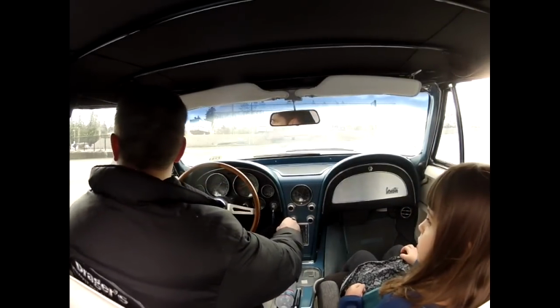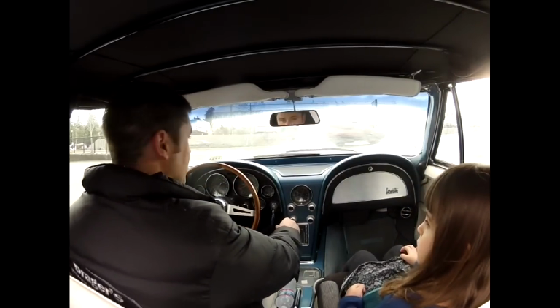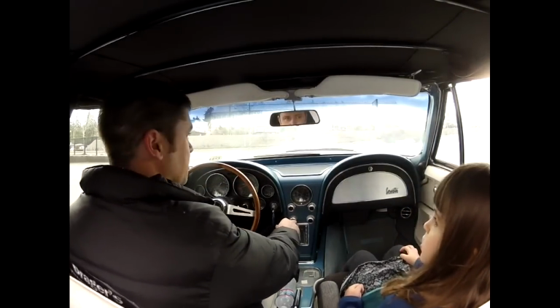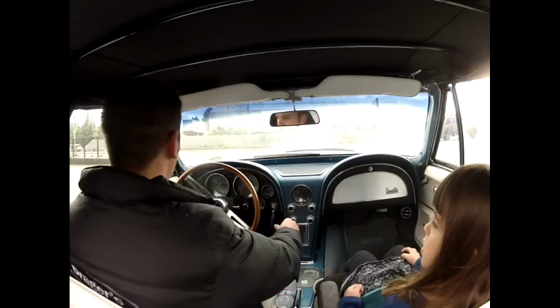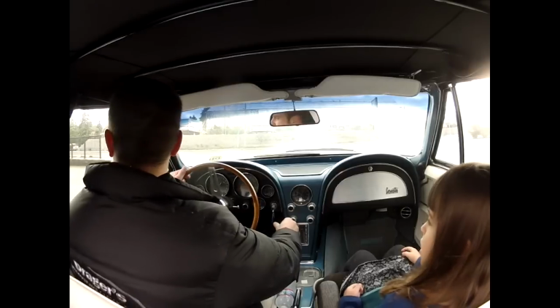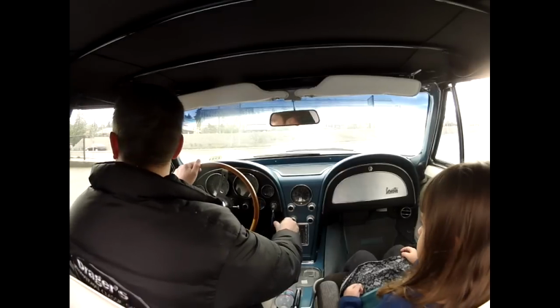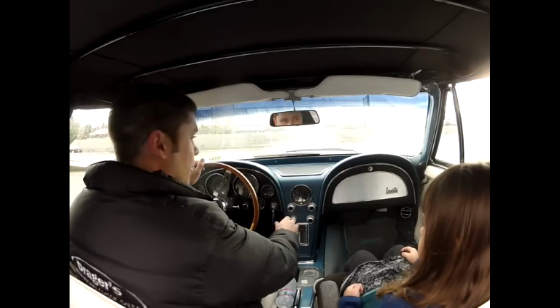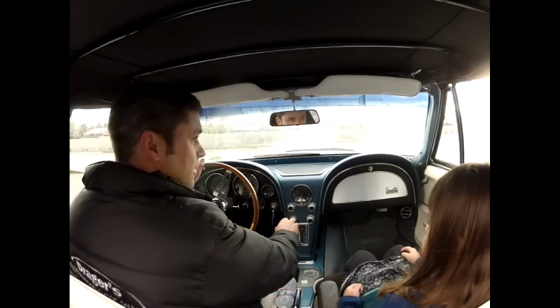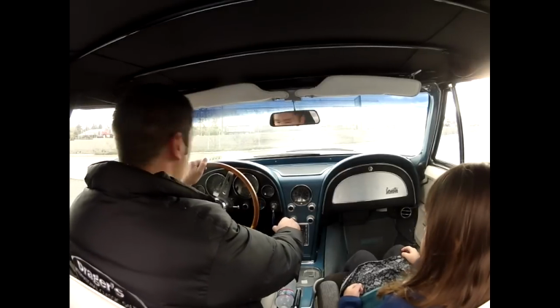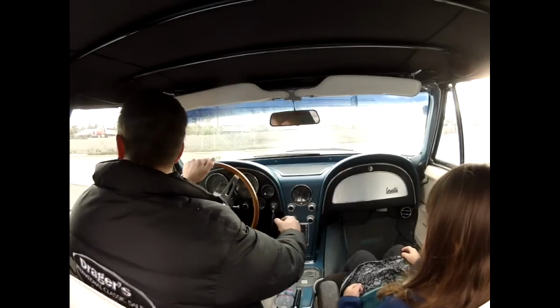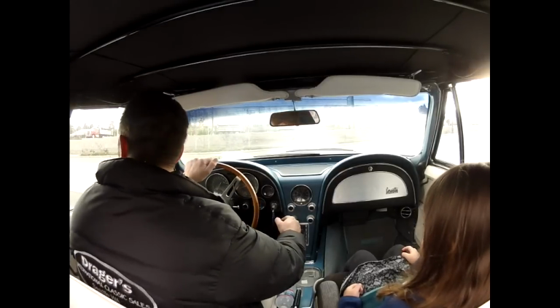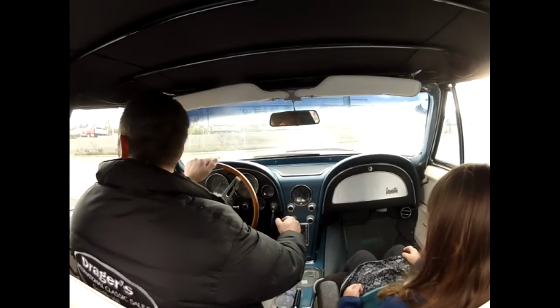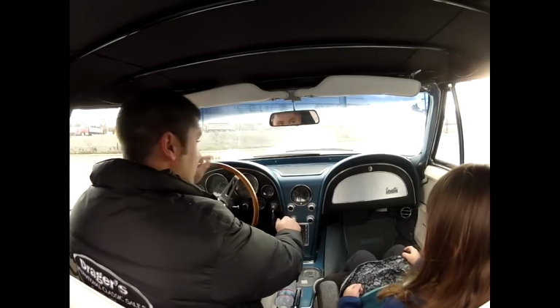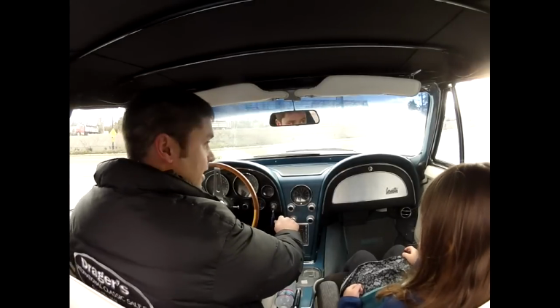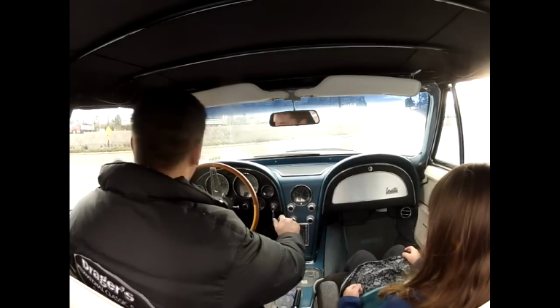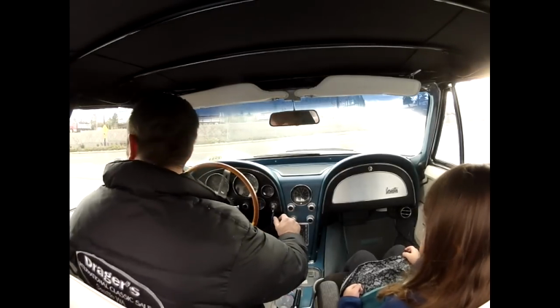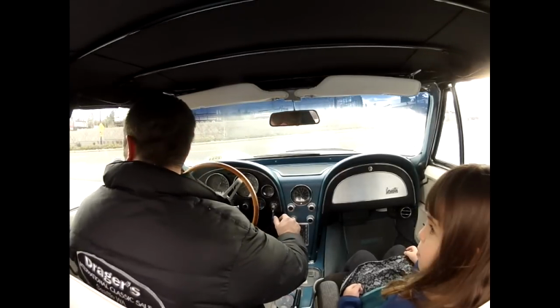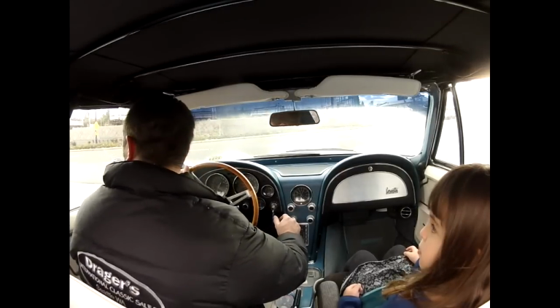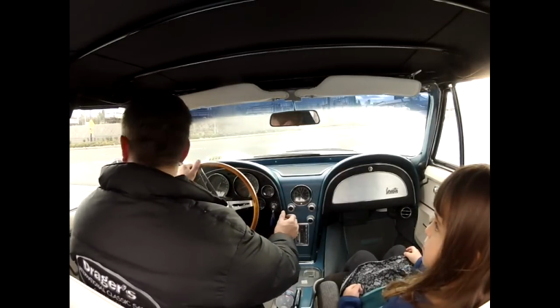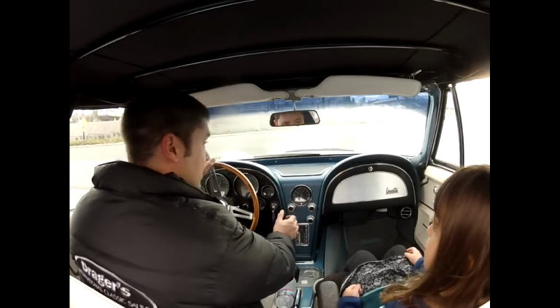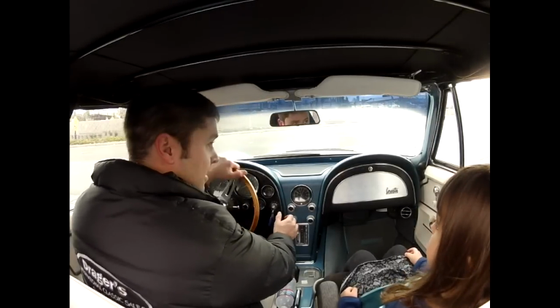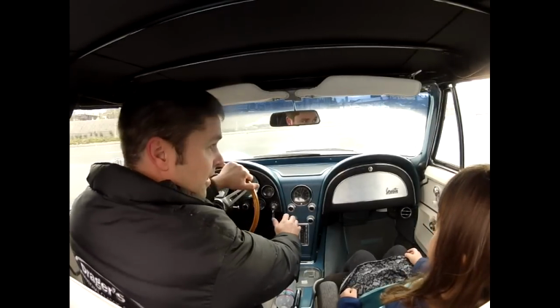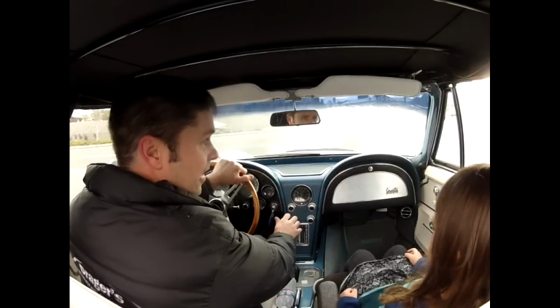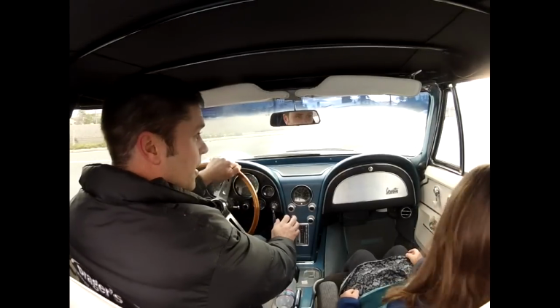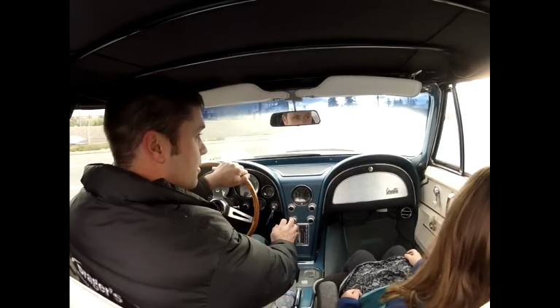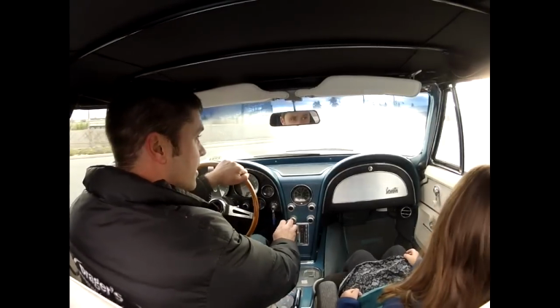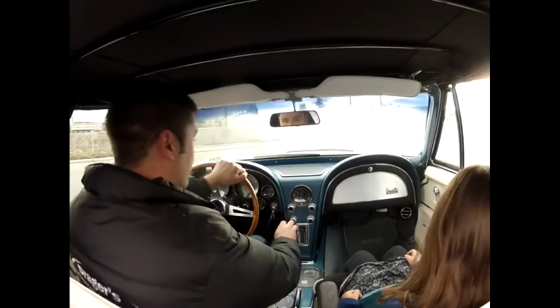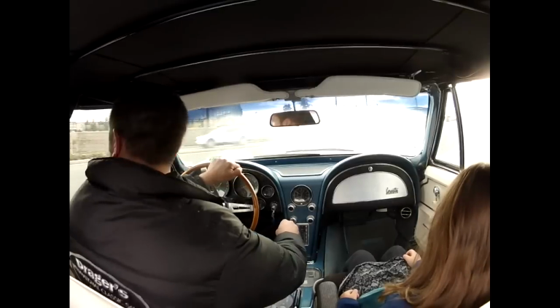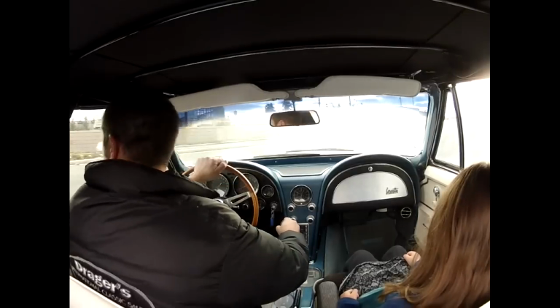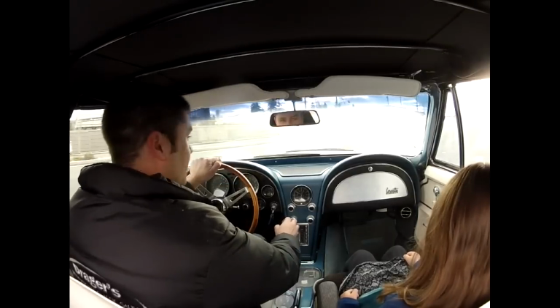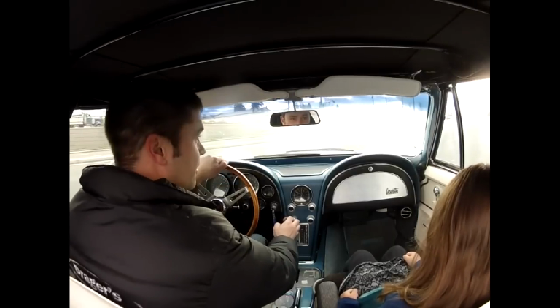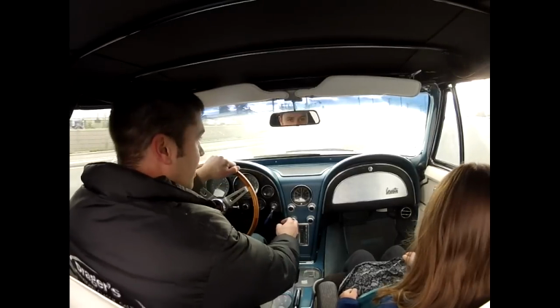This is probably one of the nicest Corvettes I've ever driven. It goes down the road so nice and it runs really good. It's about the drive.